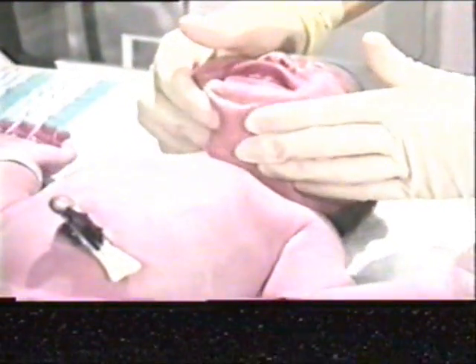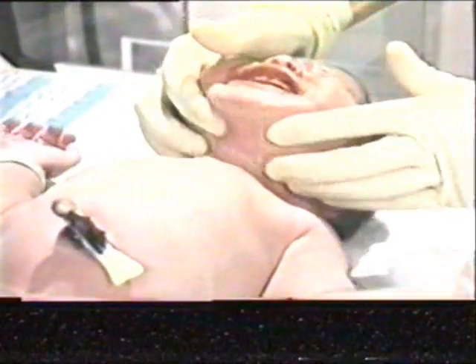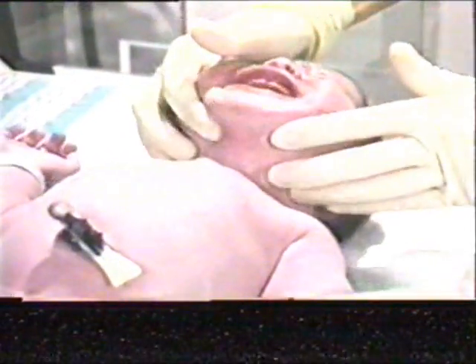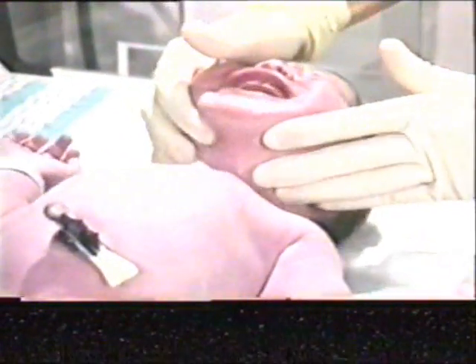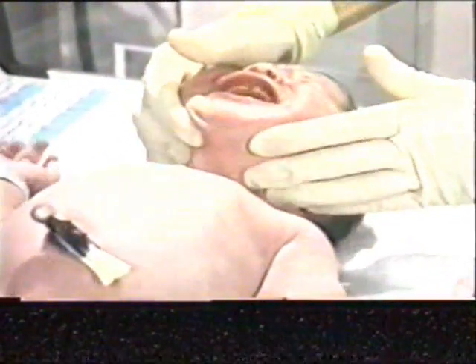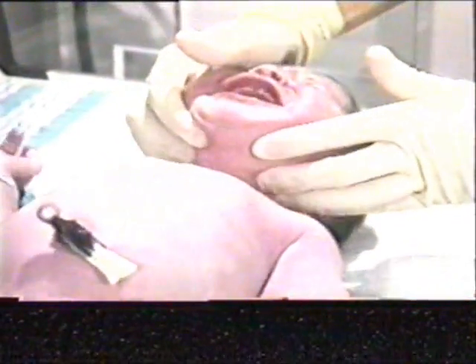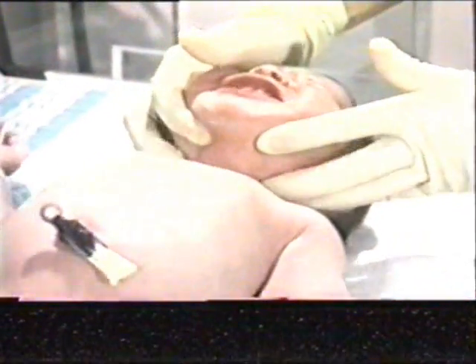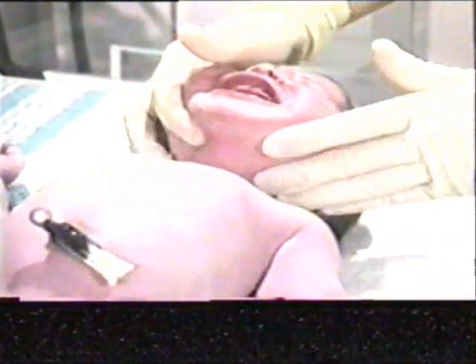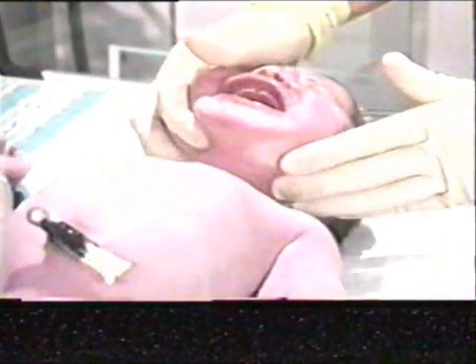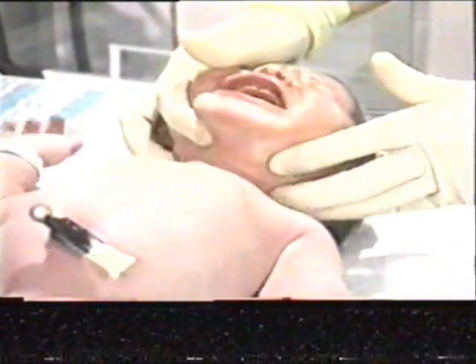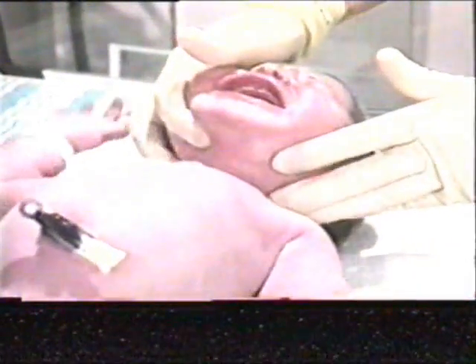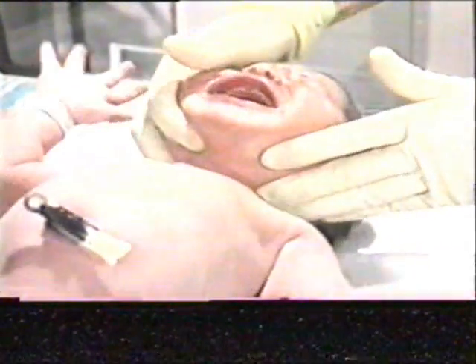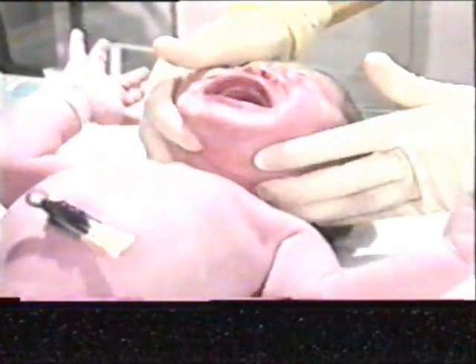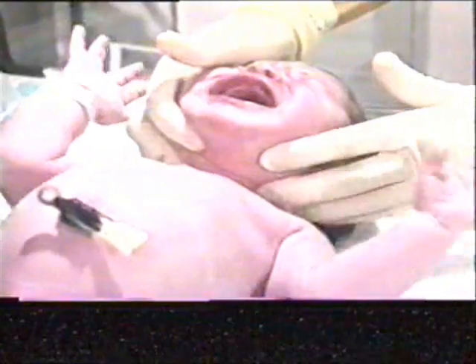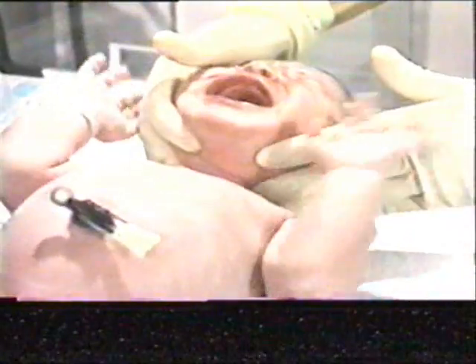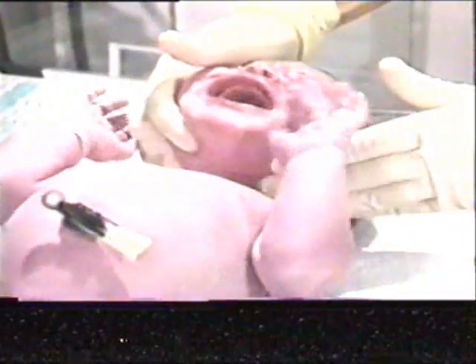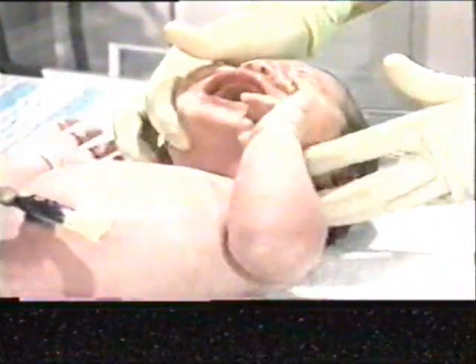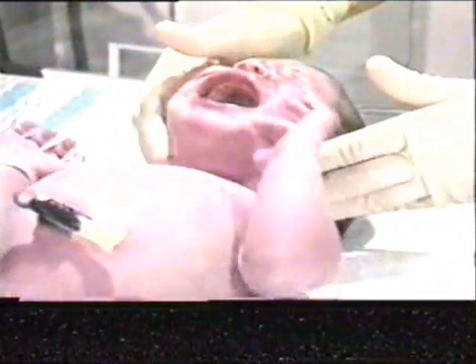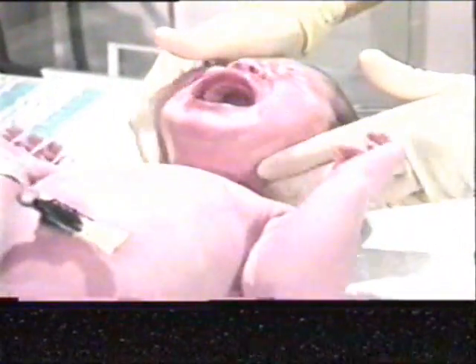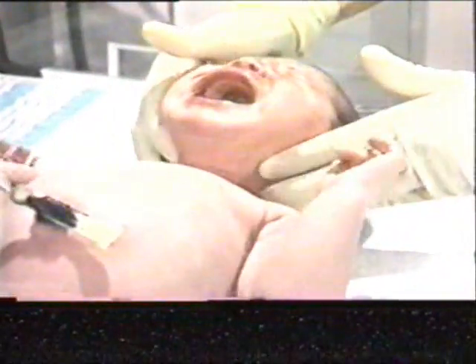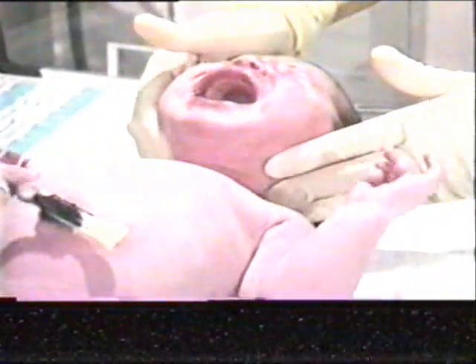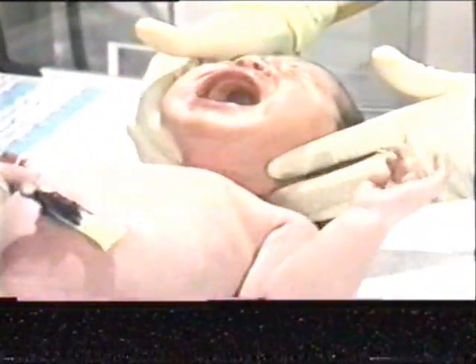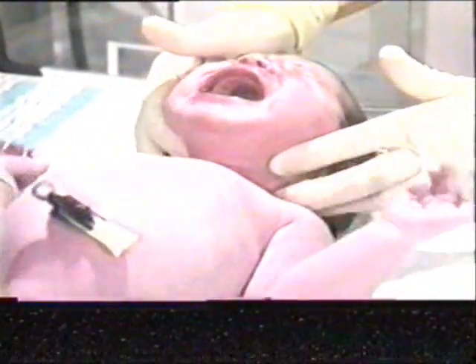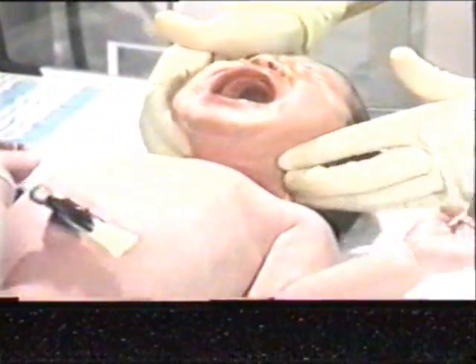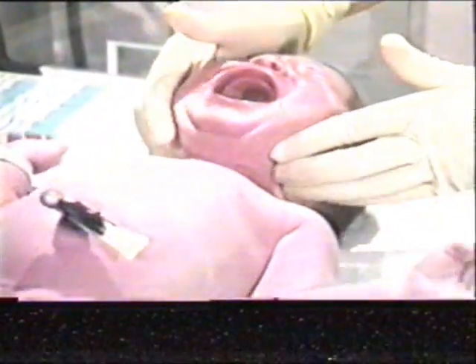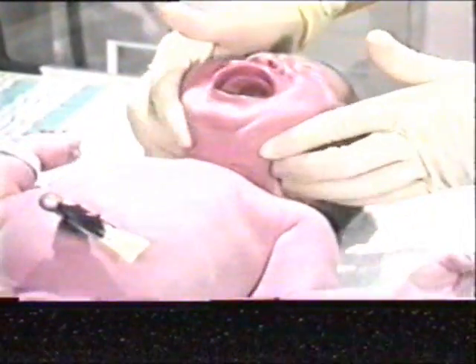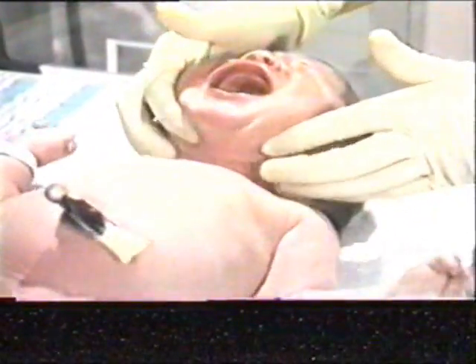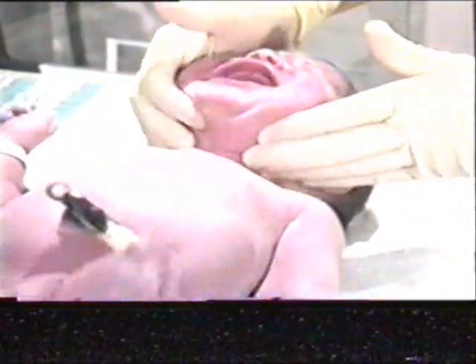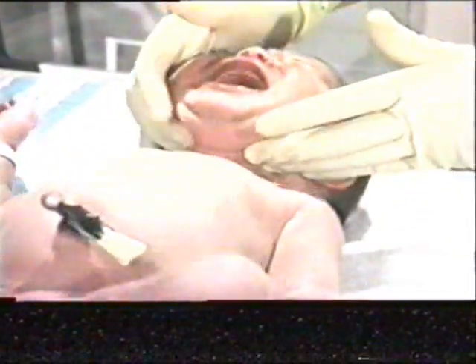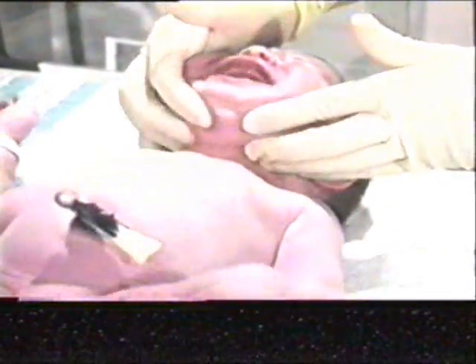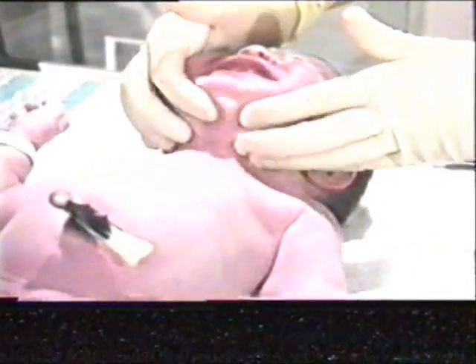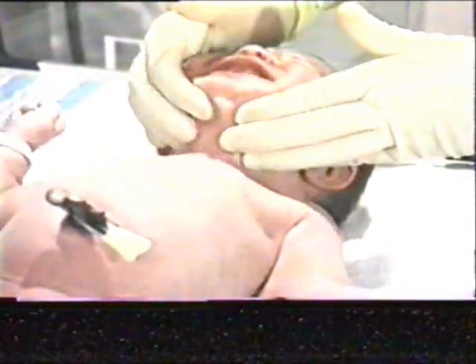Visualize and palpate the neck. It should be supple and without masses.